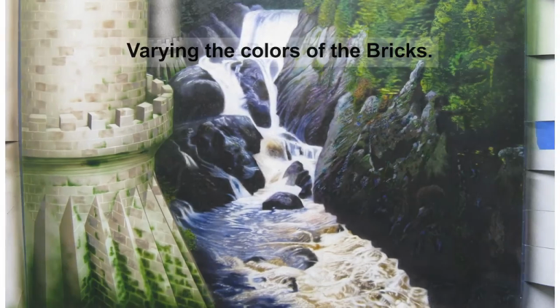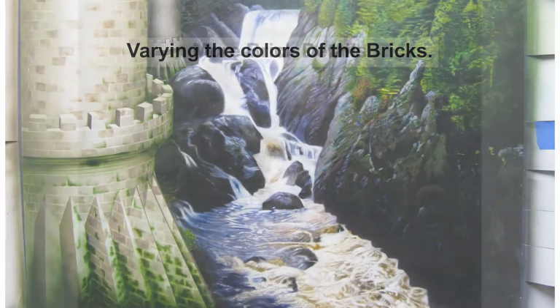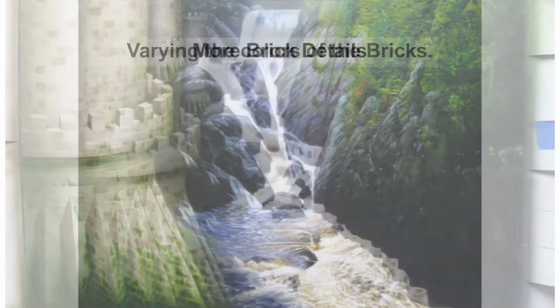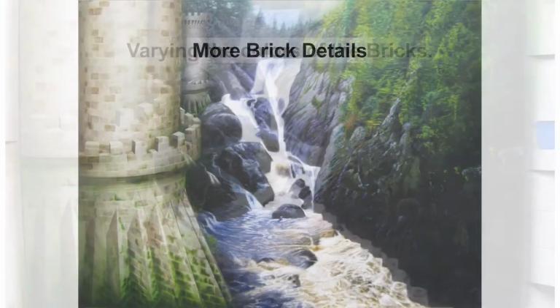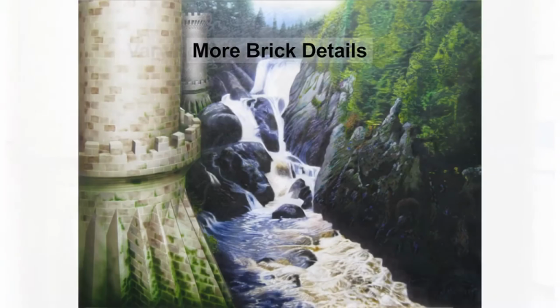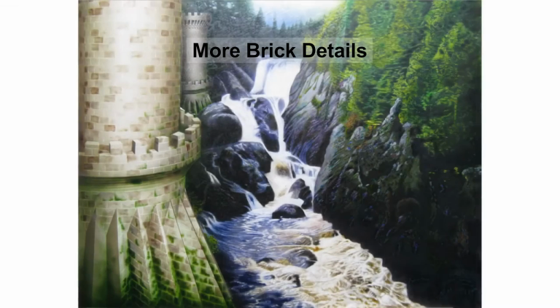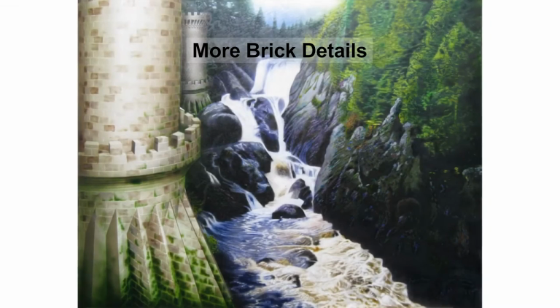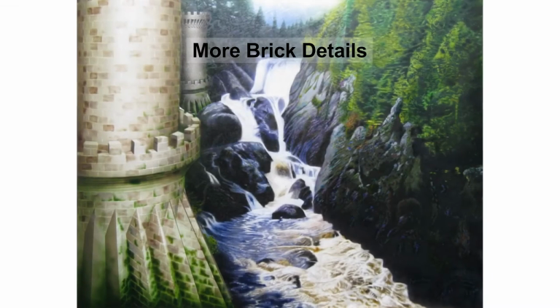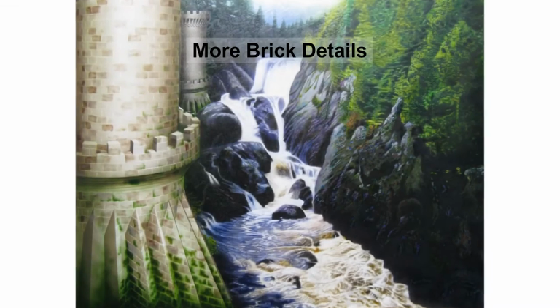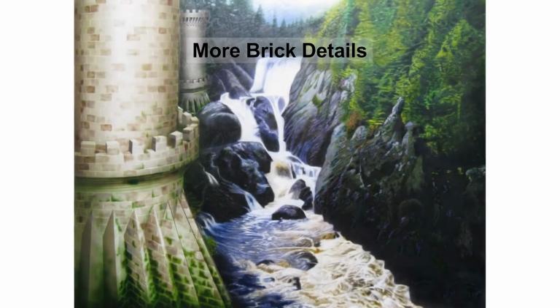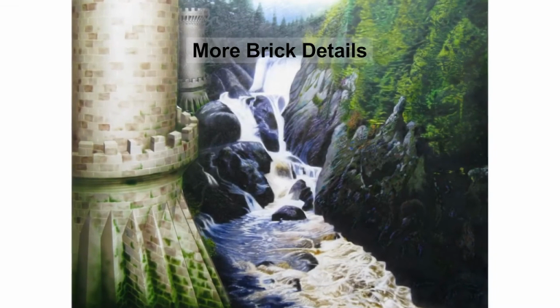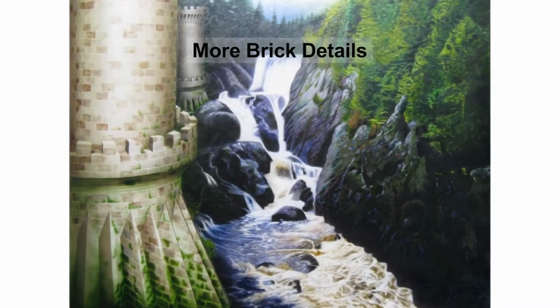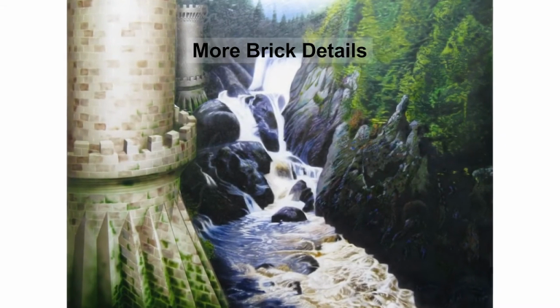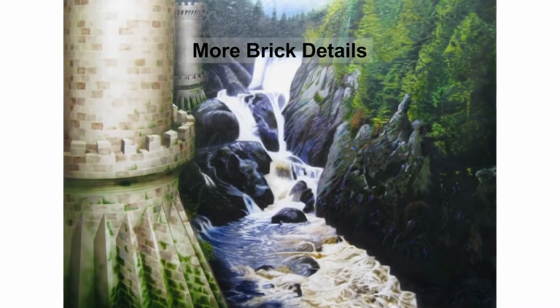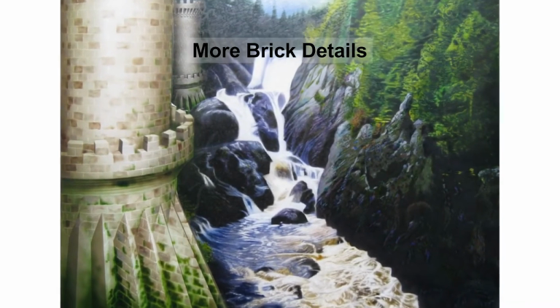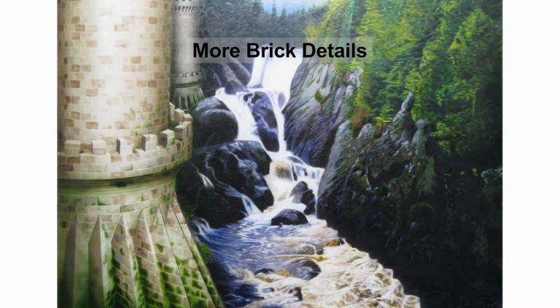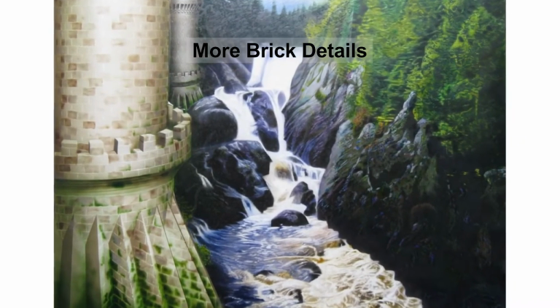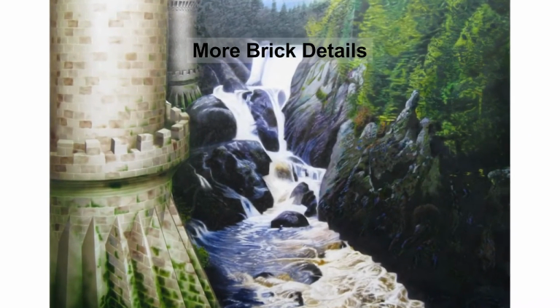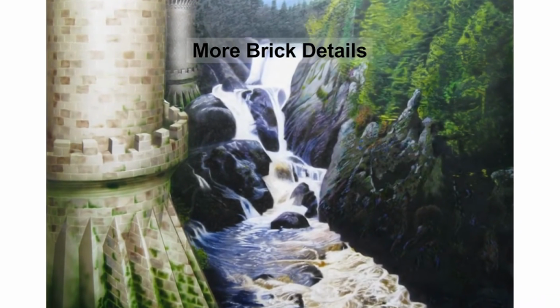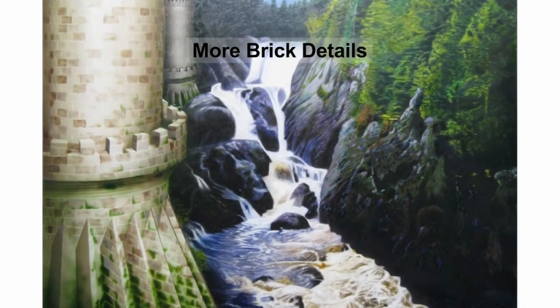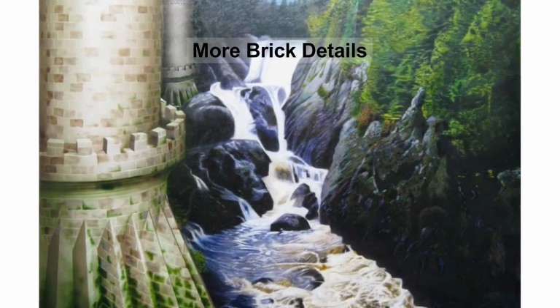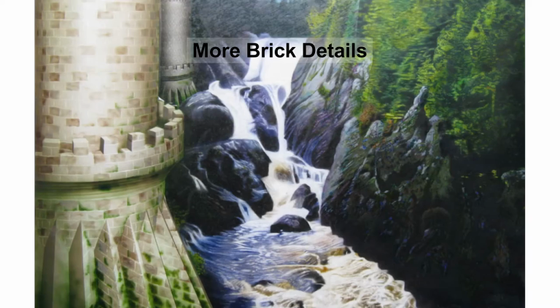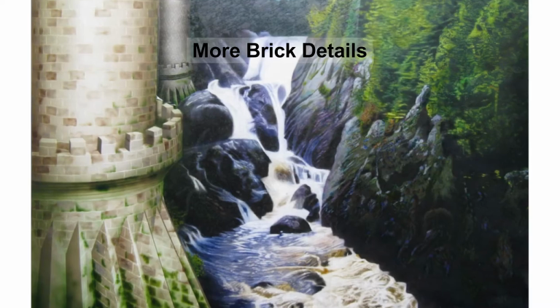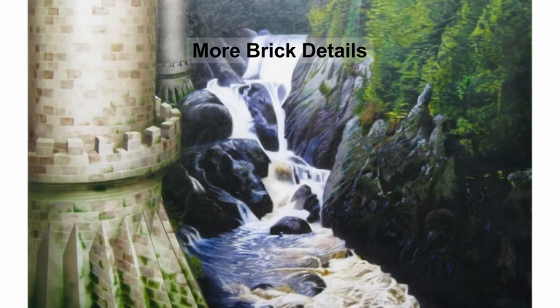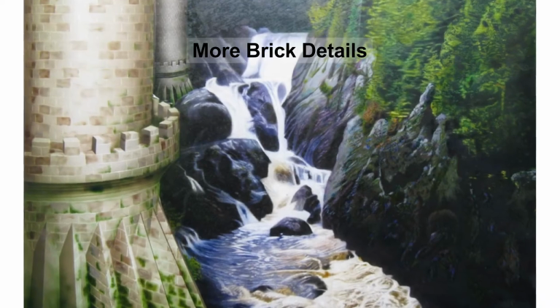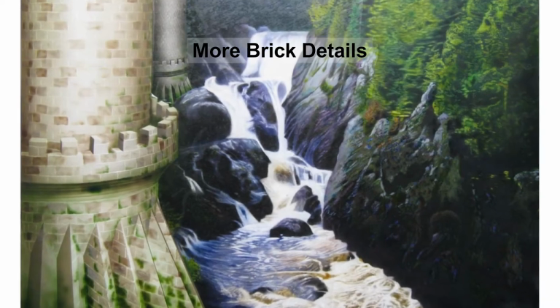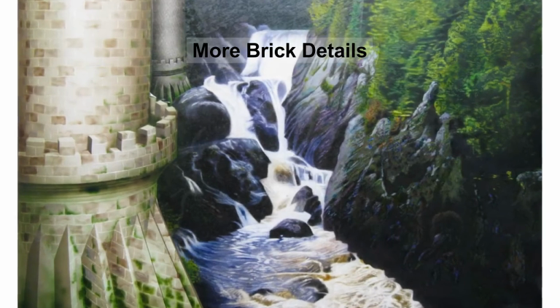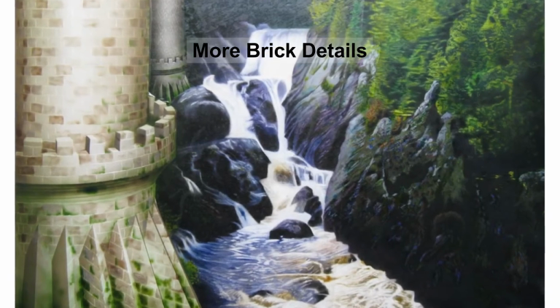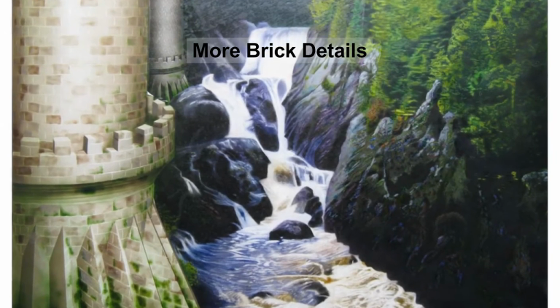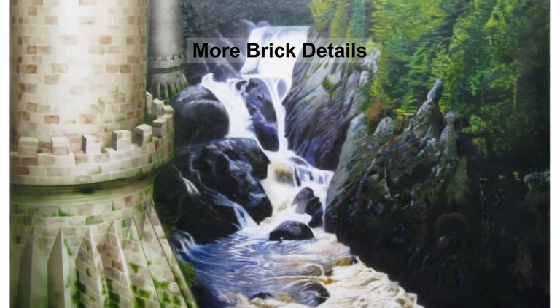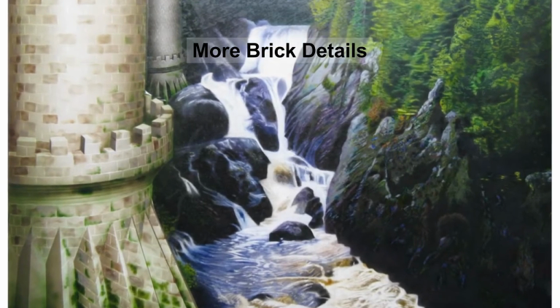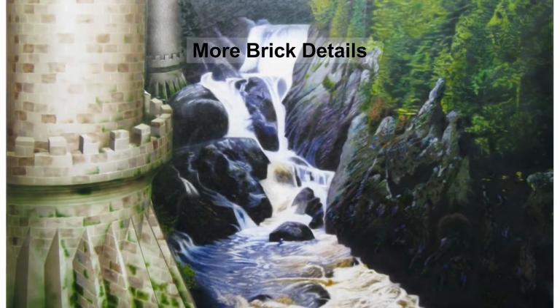Then we add in some of the moss on the stones since this is near a lot of water. We steadily add additional detail to the bricks, varying their colors, adding shadowing, etc.